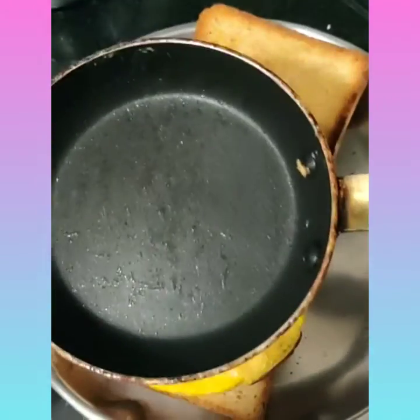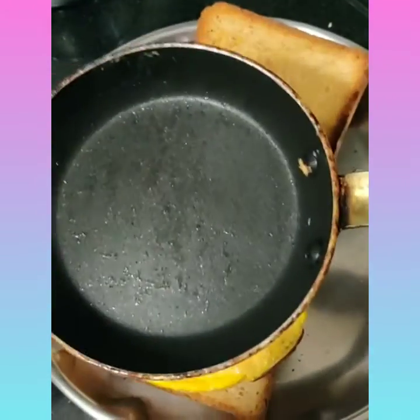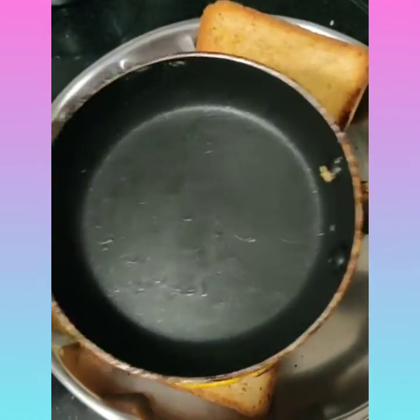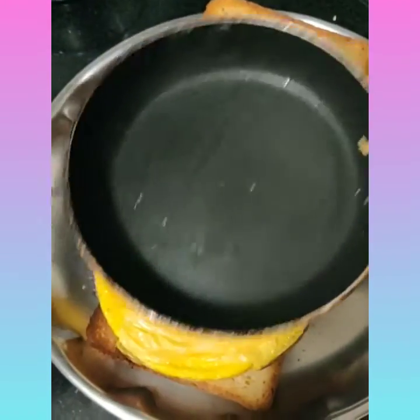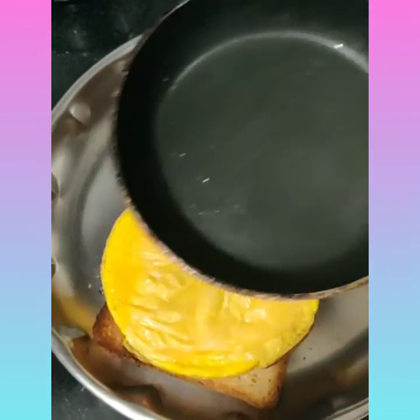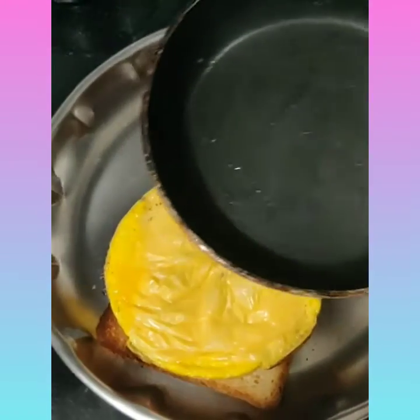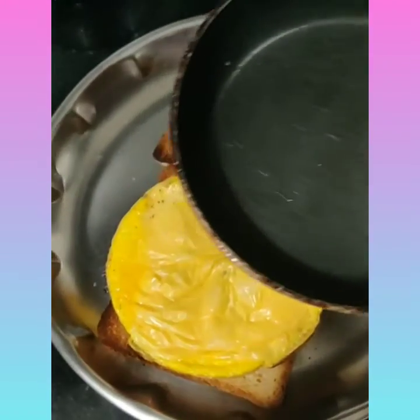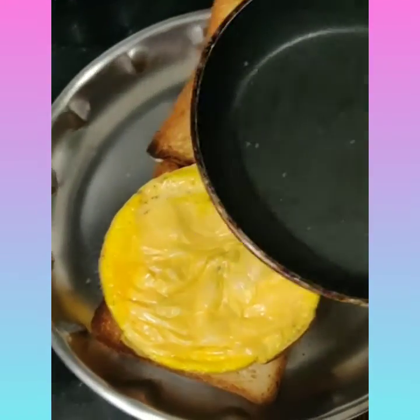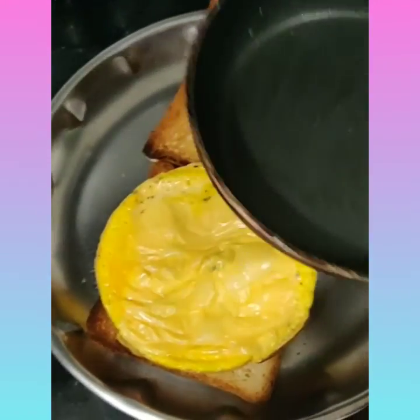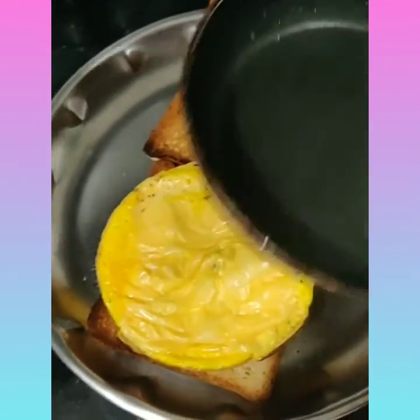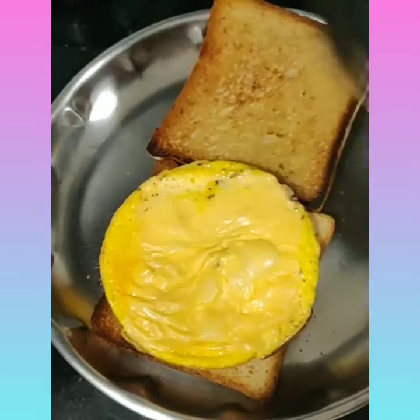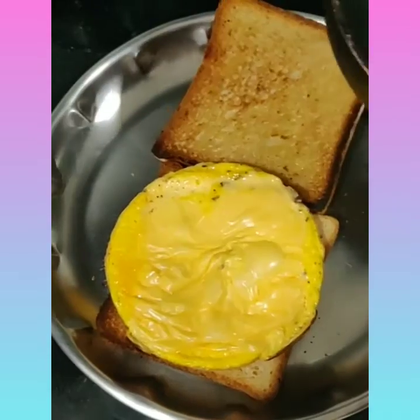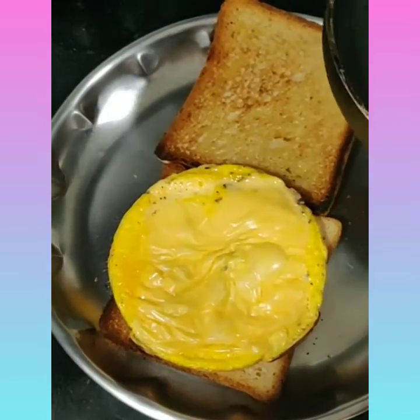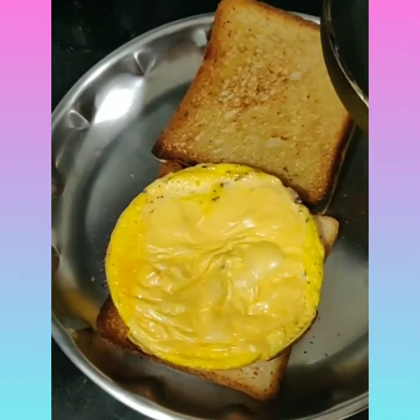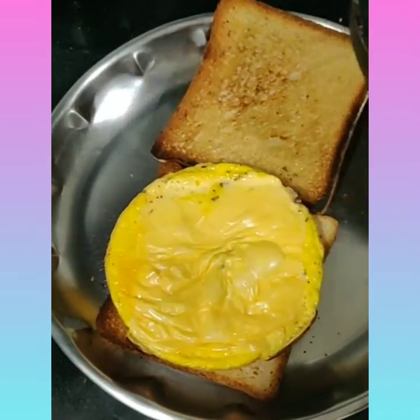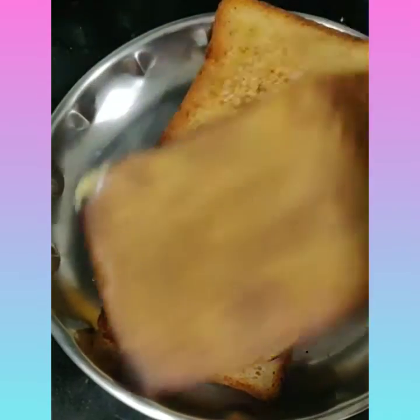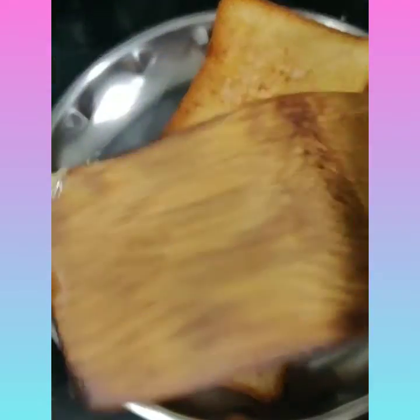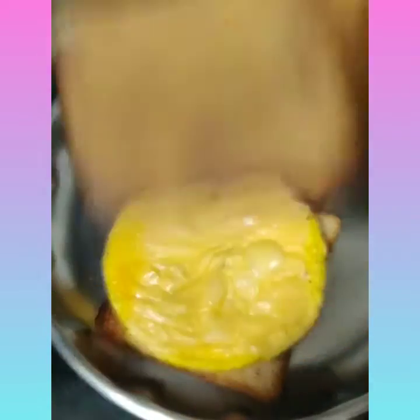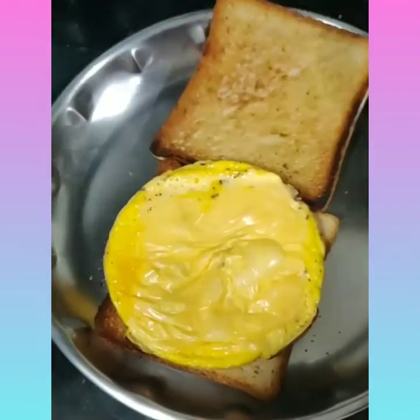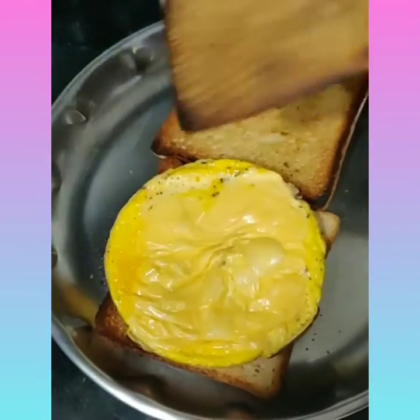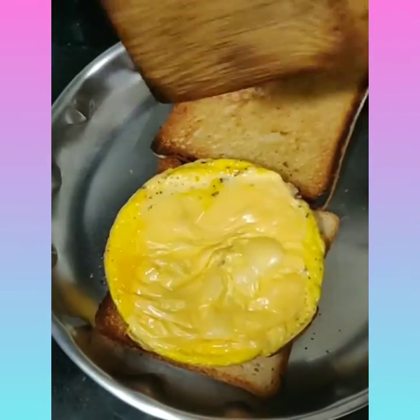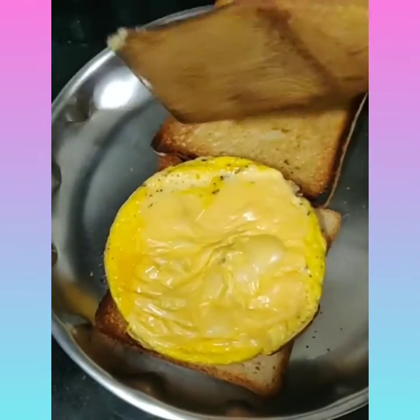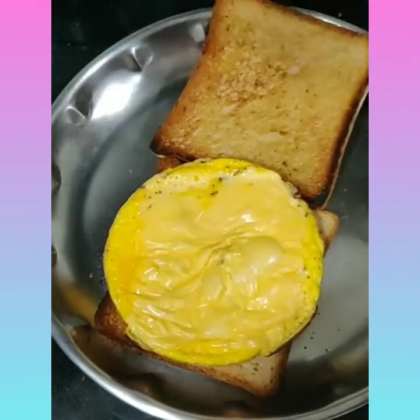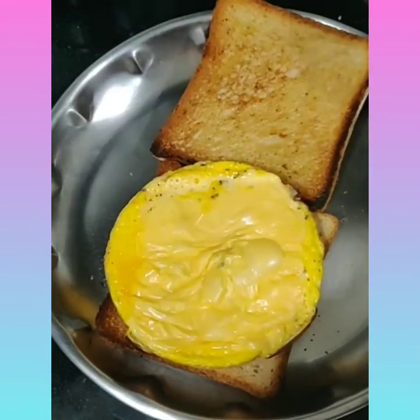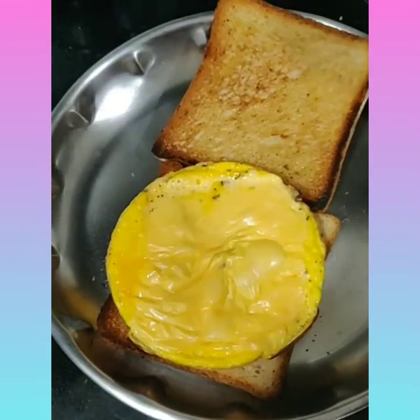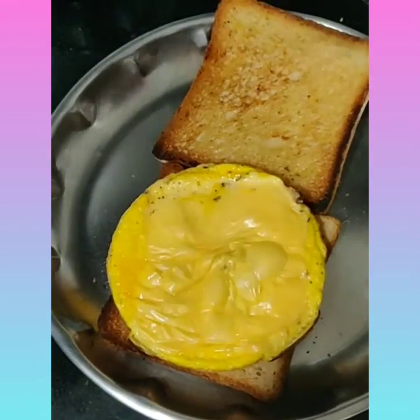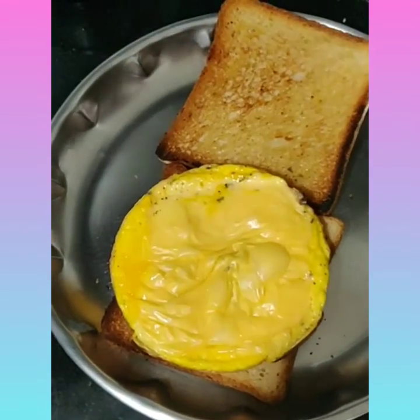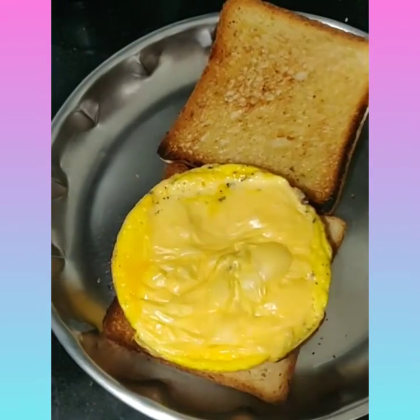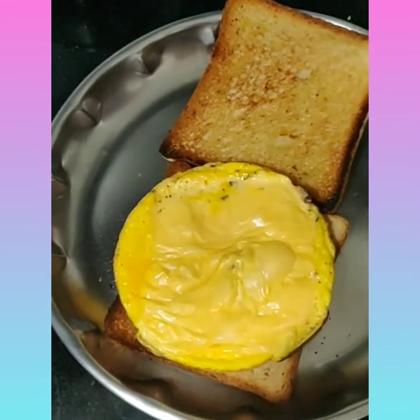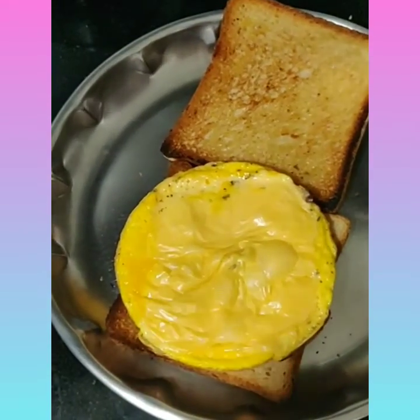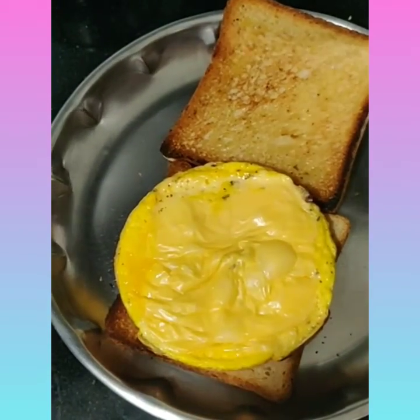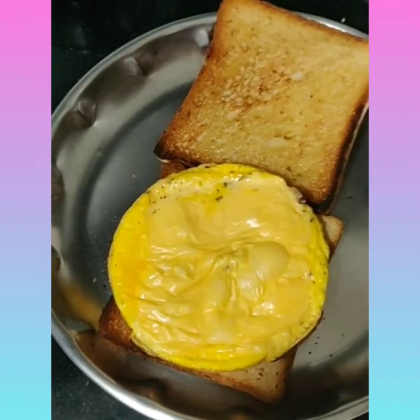You can pour it out directly like this when you have a small pan, but when you have a big one you should use a spatula, take it out, and flip it onto the plate.